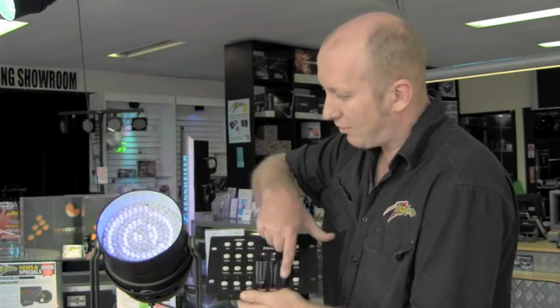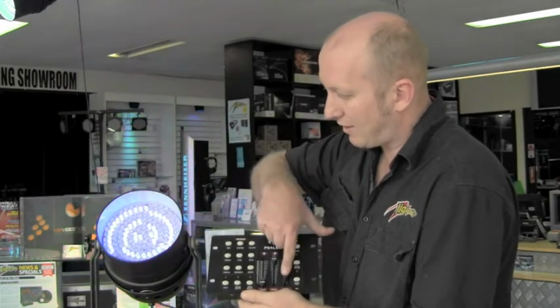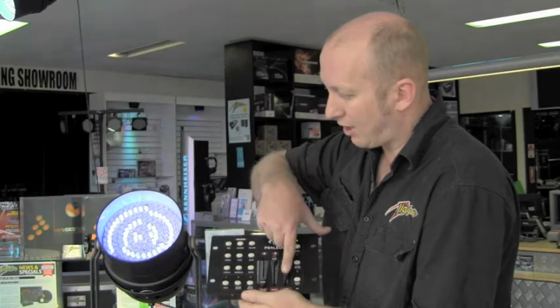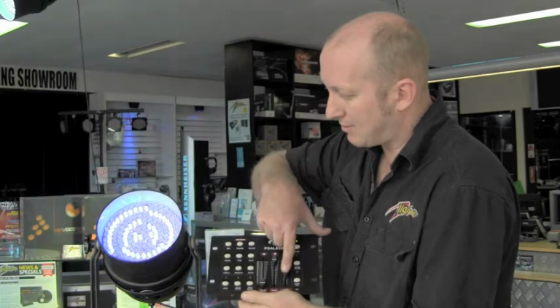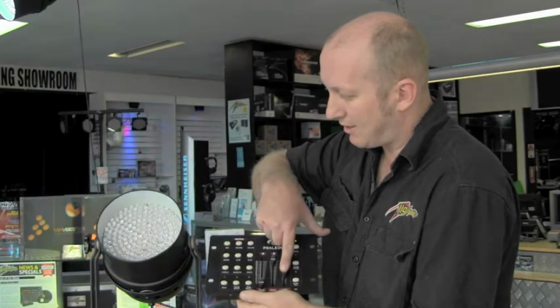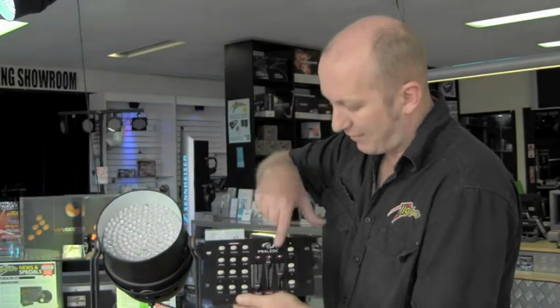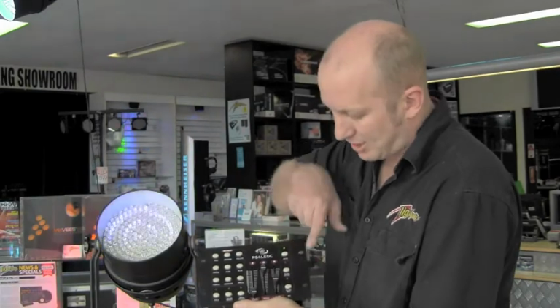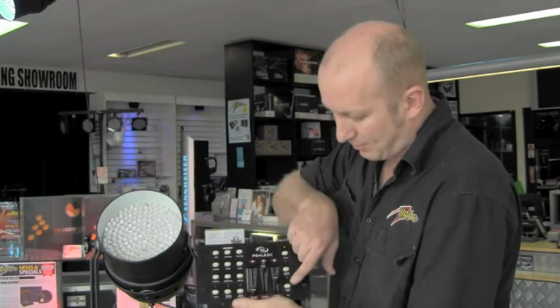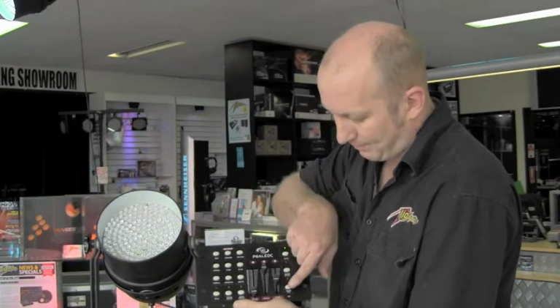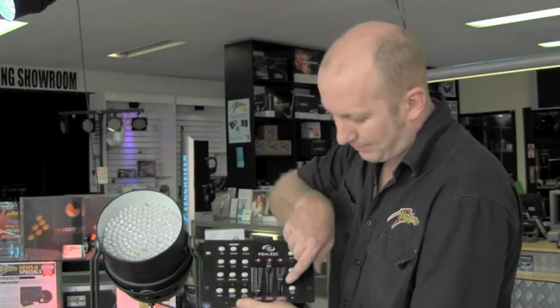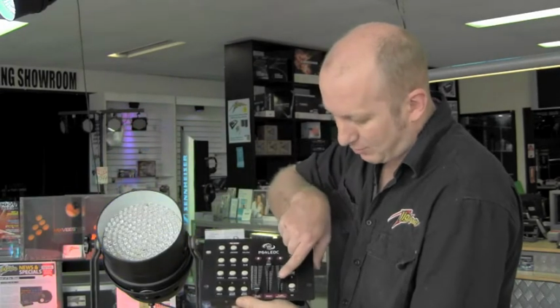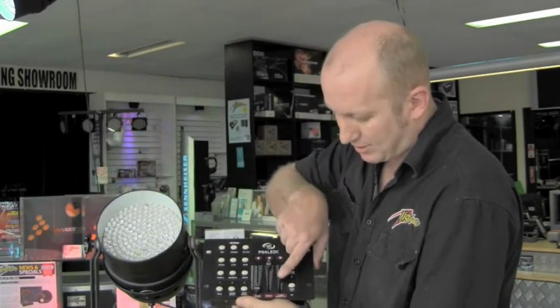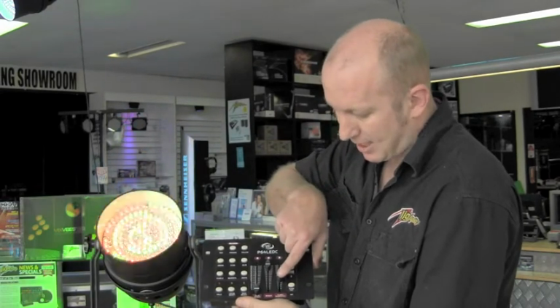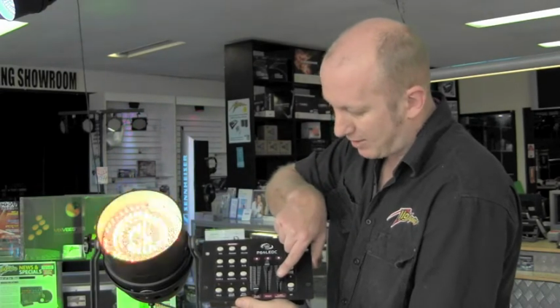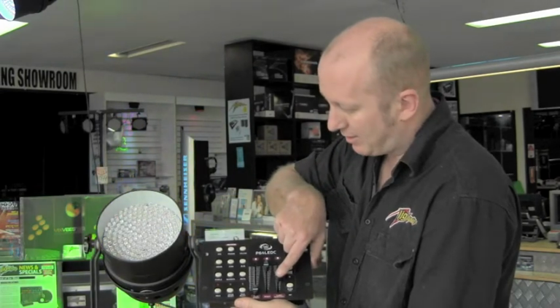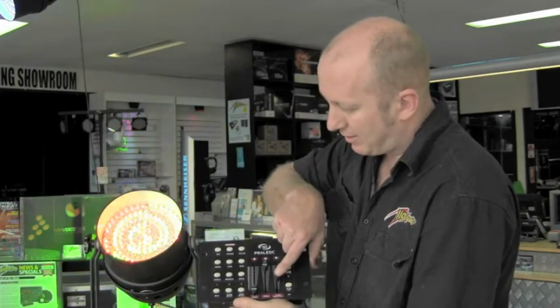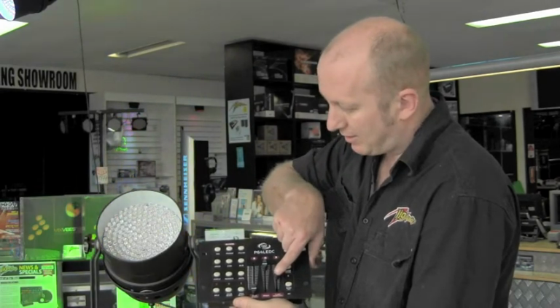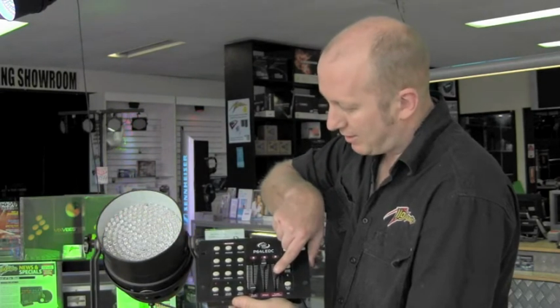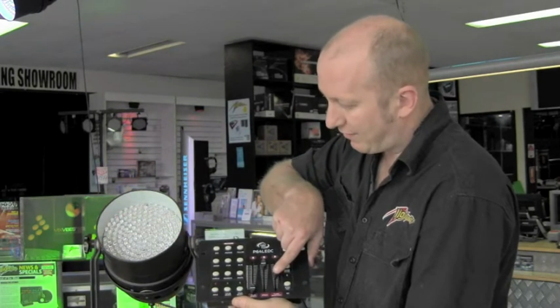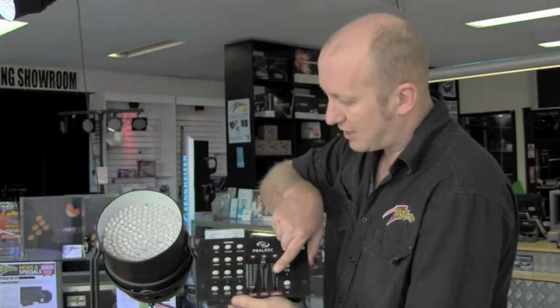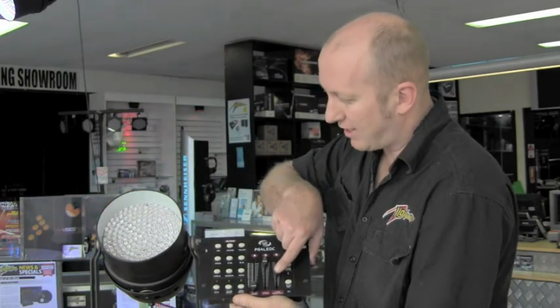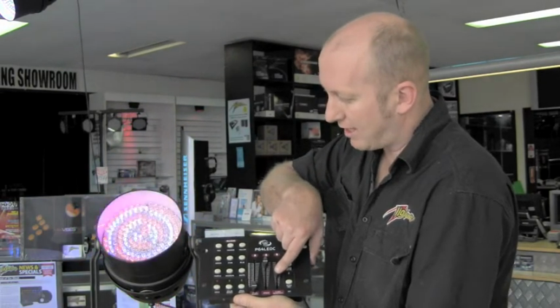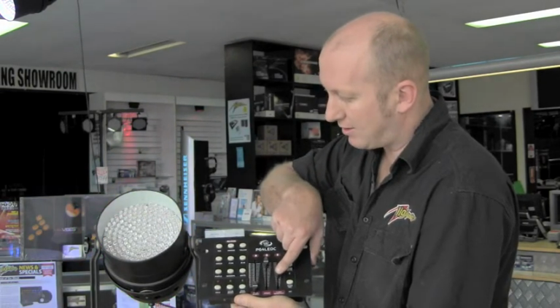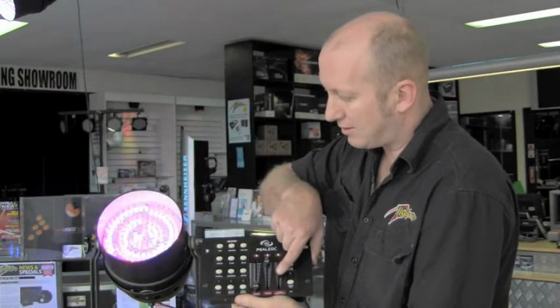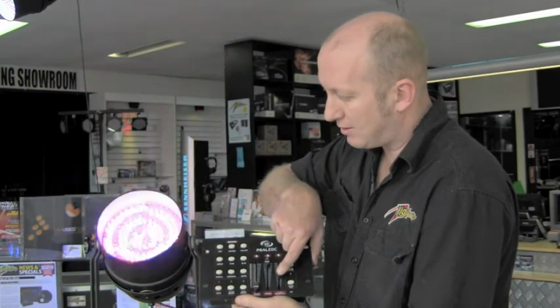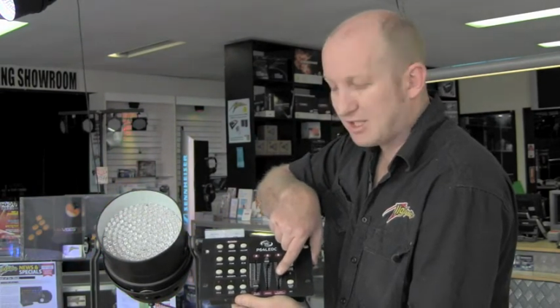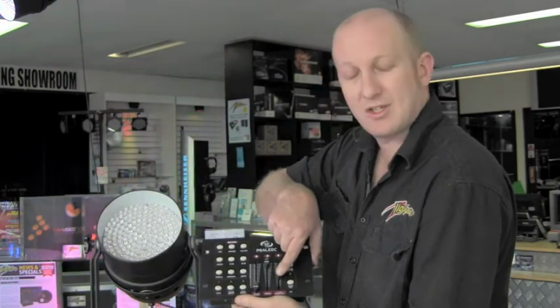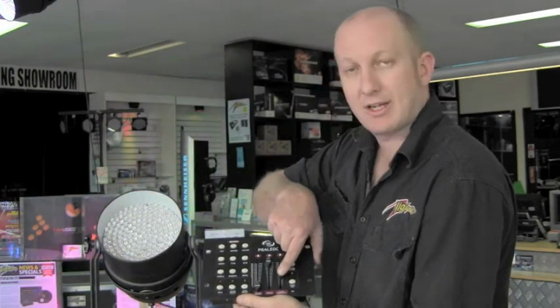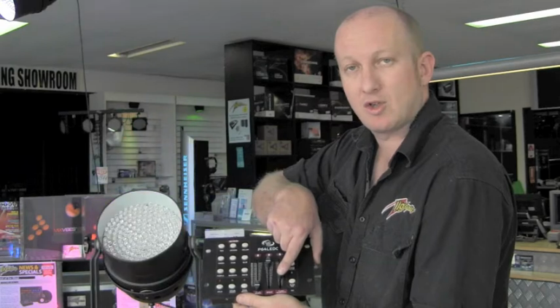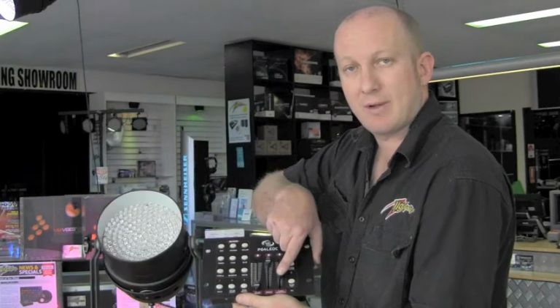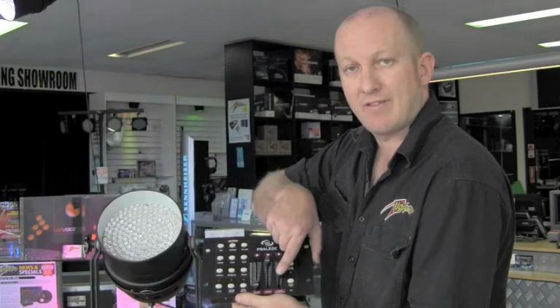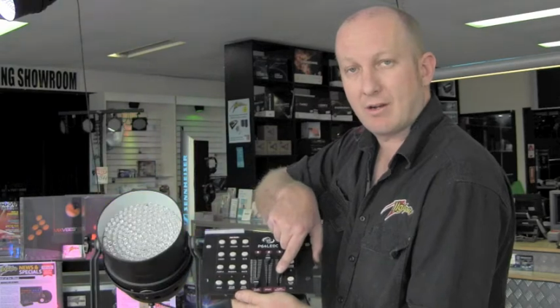If you'd also like to make it flash, we have a flash fader which gives you a strobing effect.